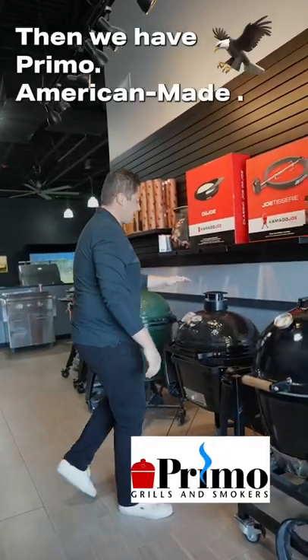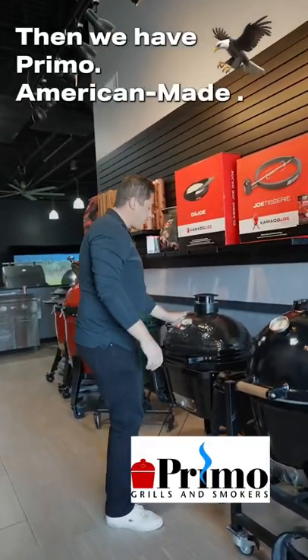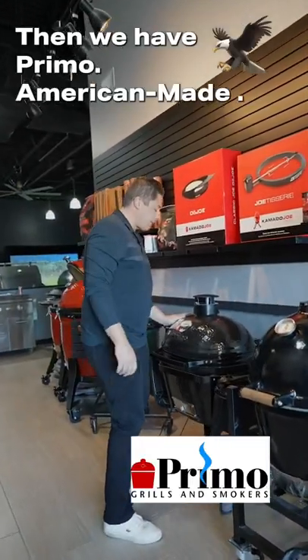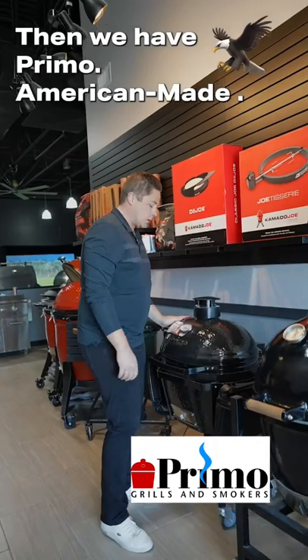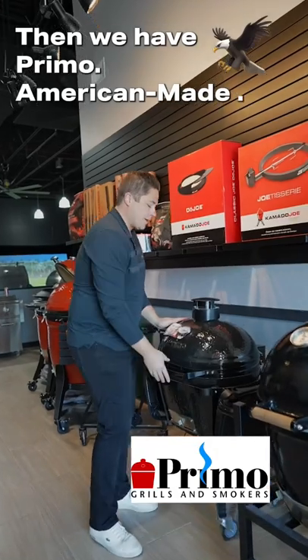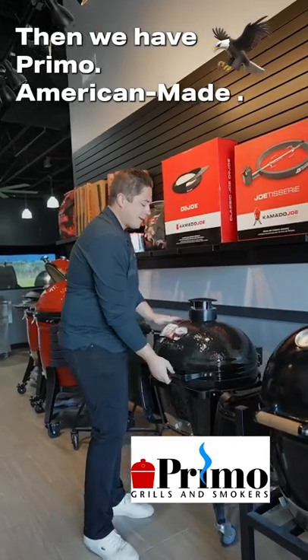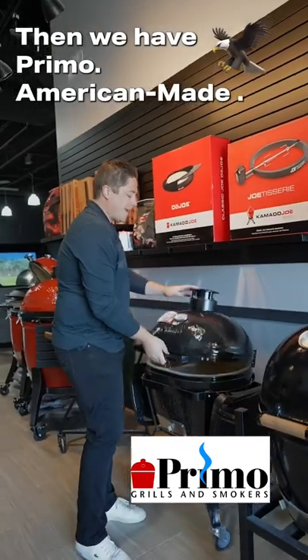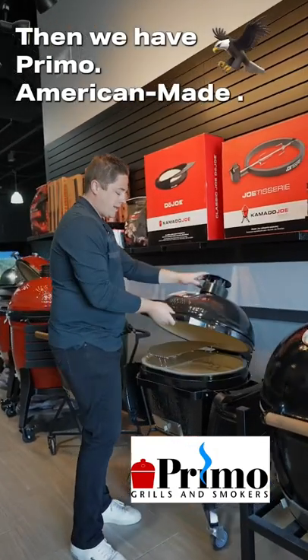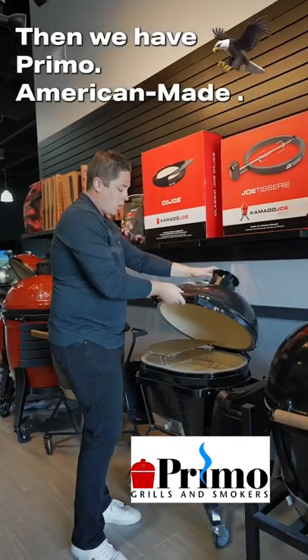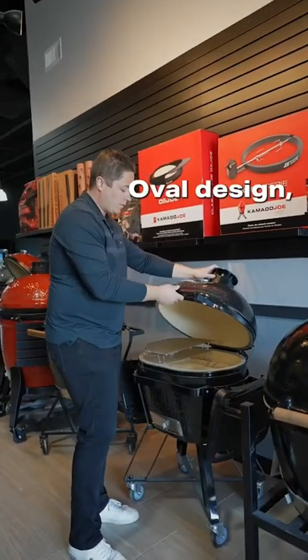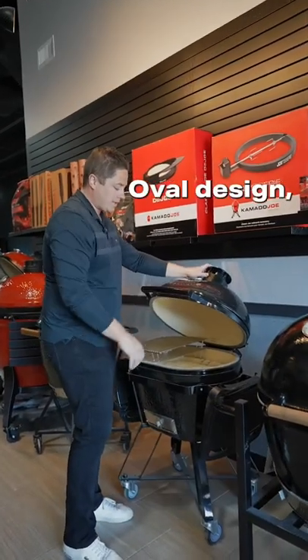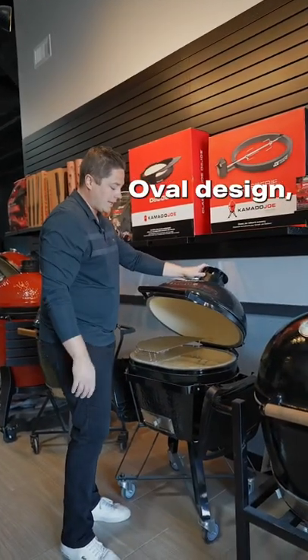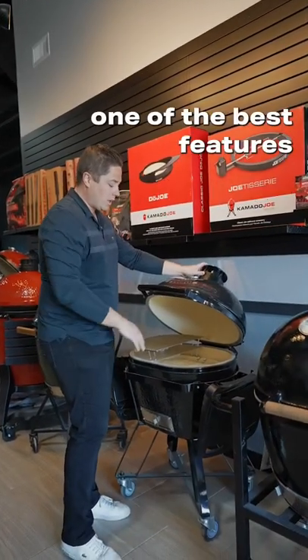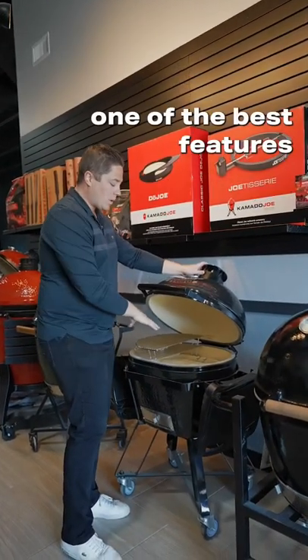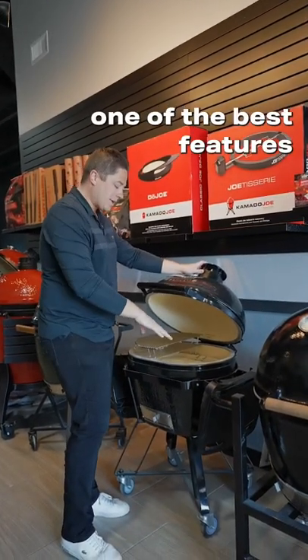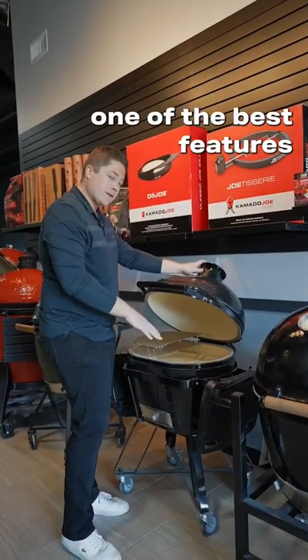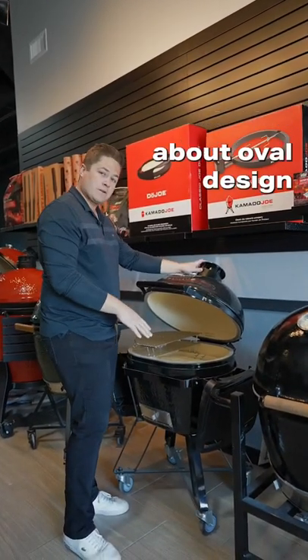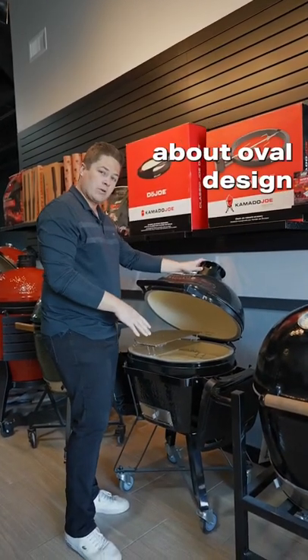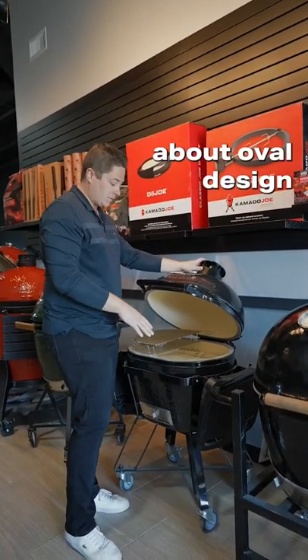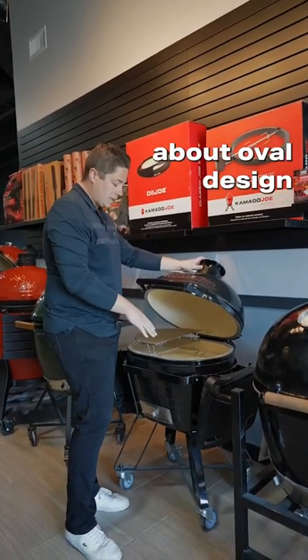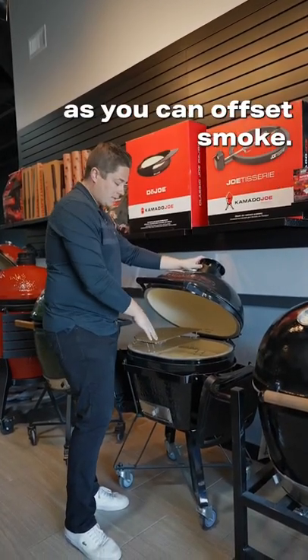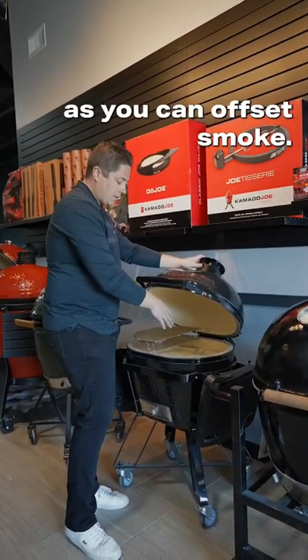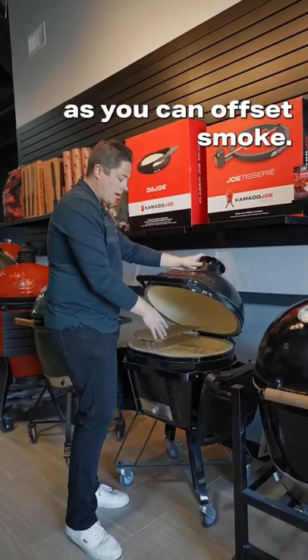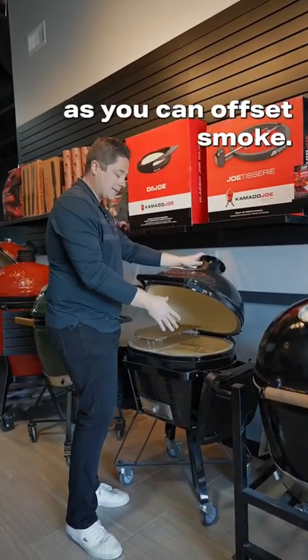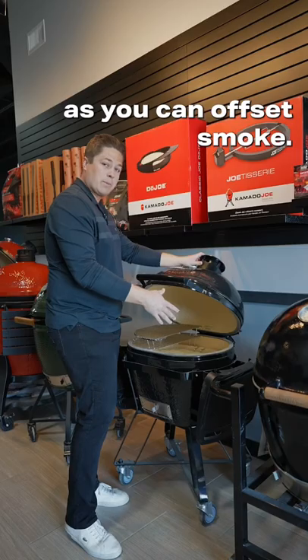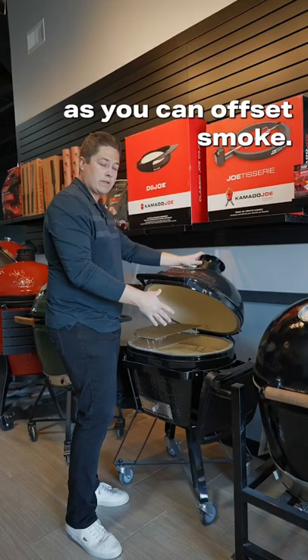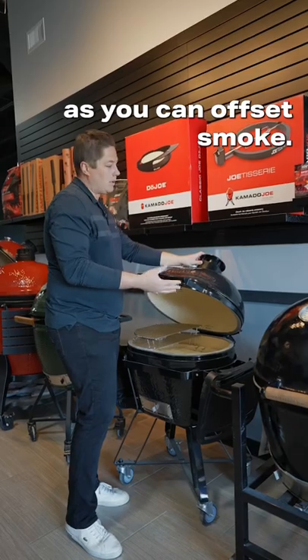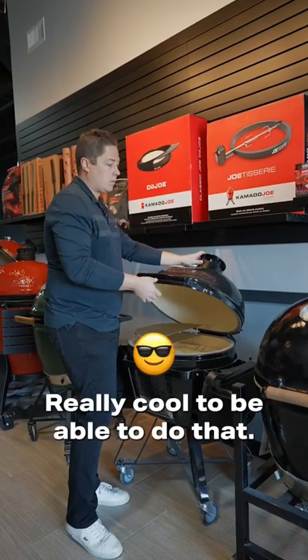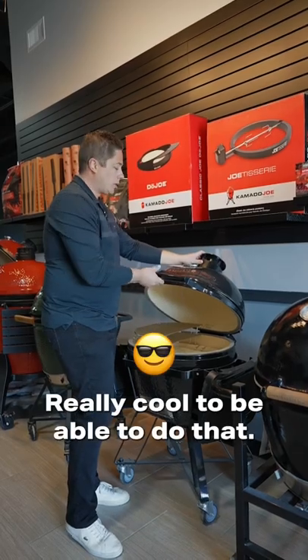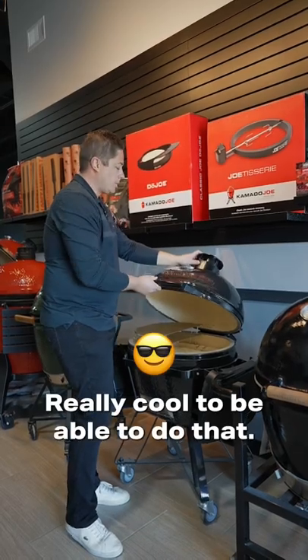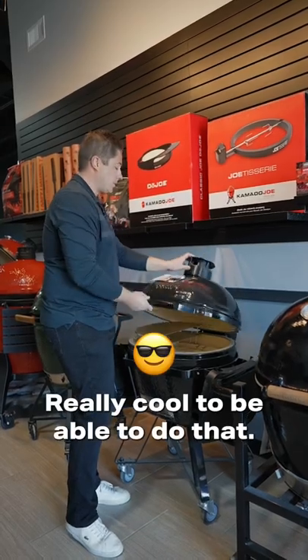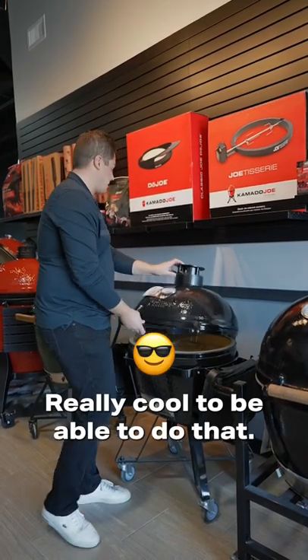Then we have Primo, American made oval design. One of the best features about the oval design is you can offset smoke. Really cool to be able to do that.